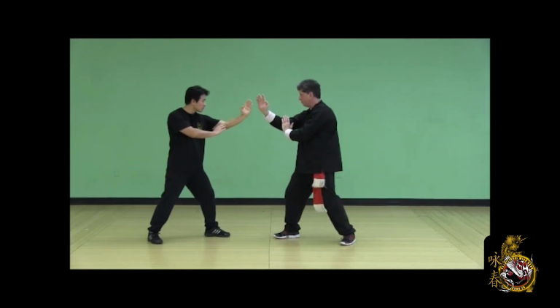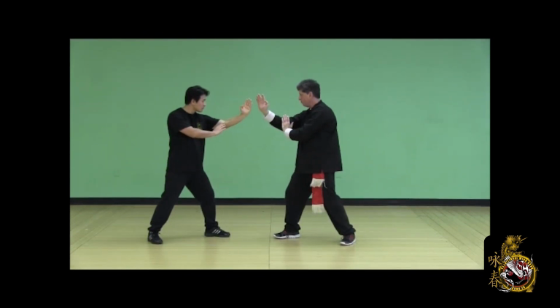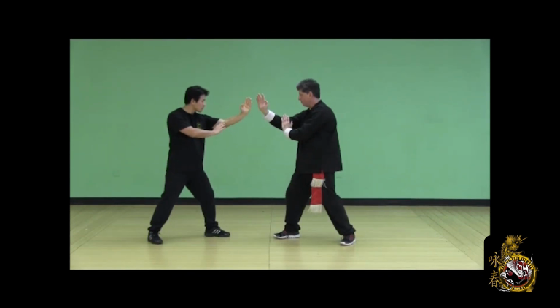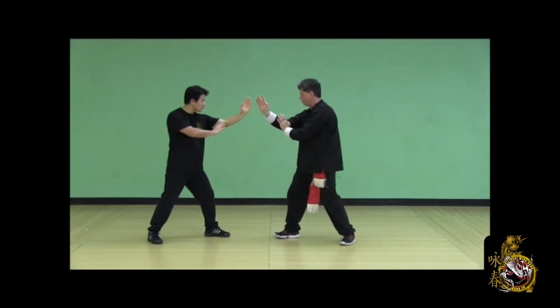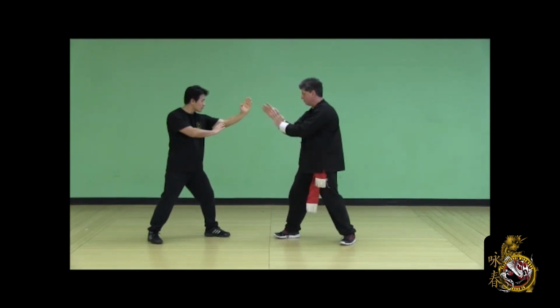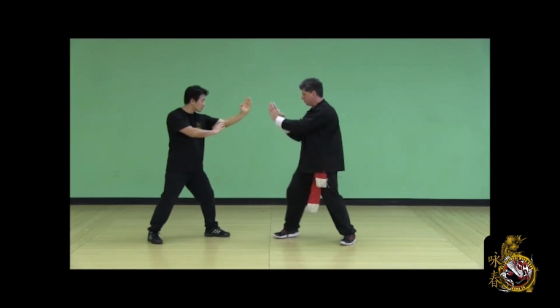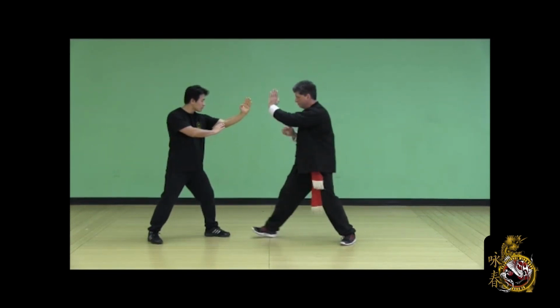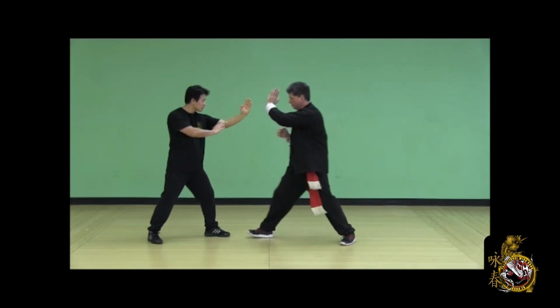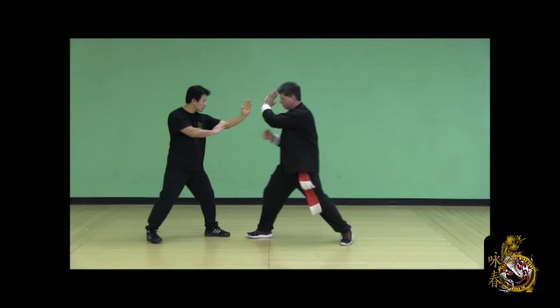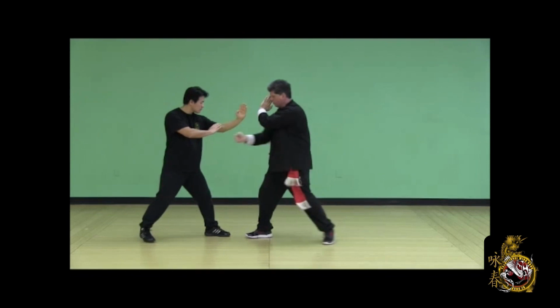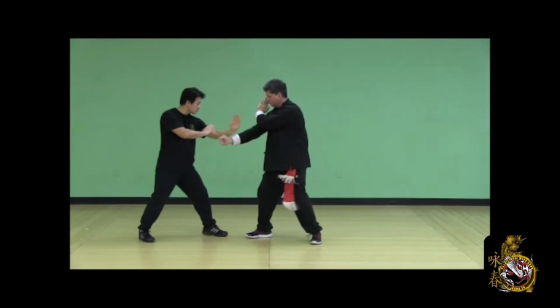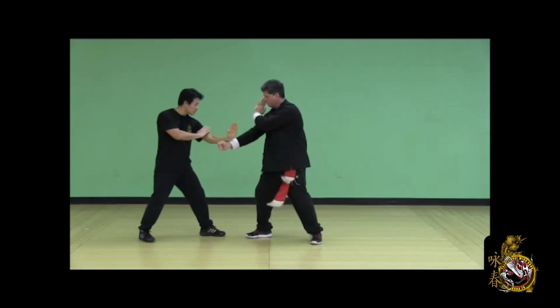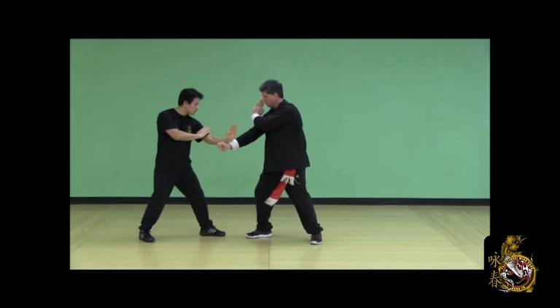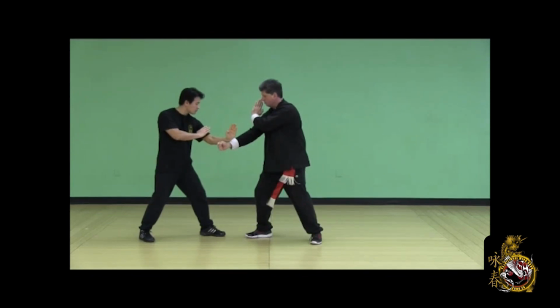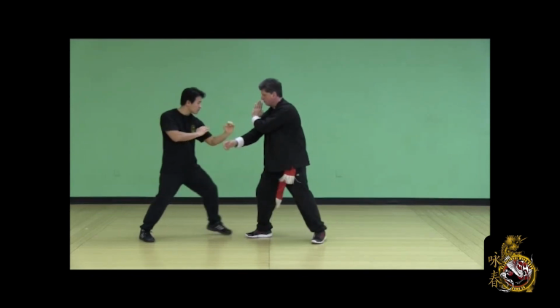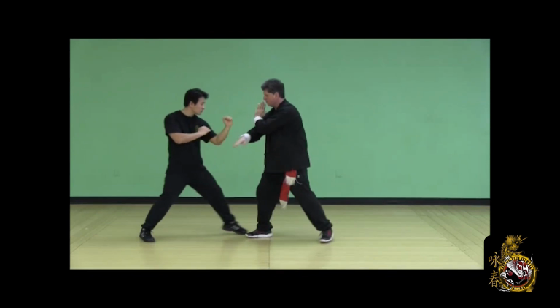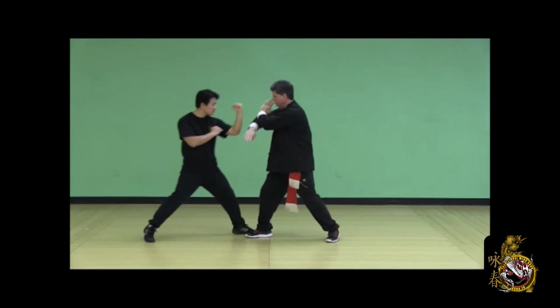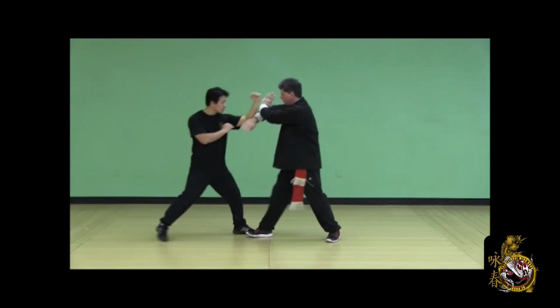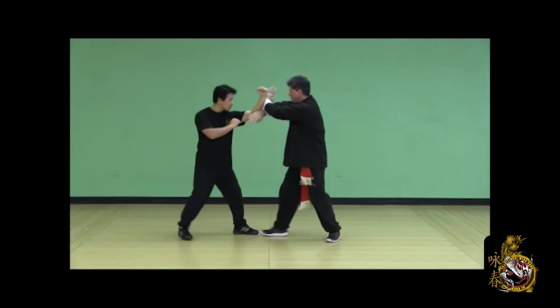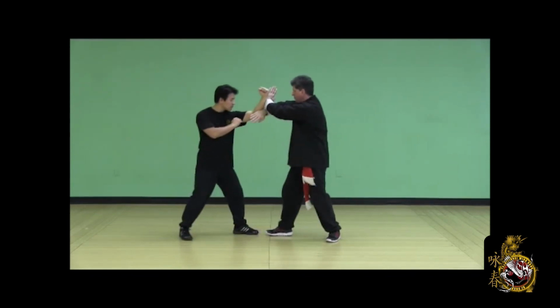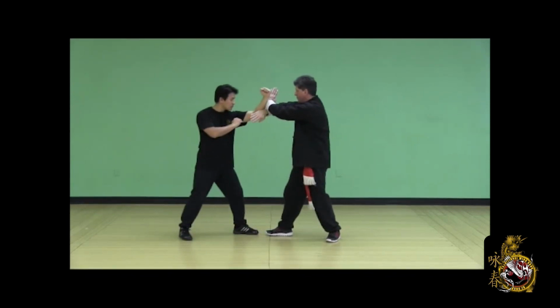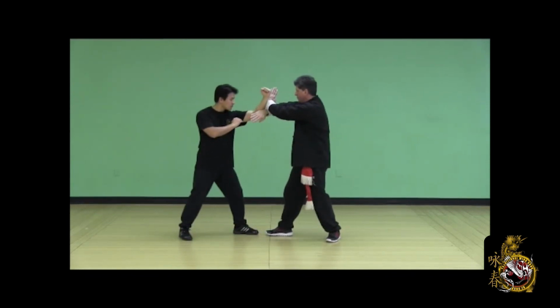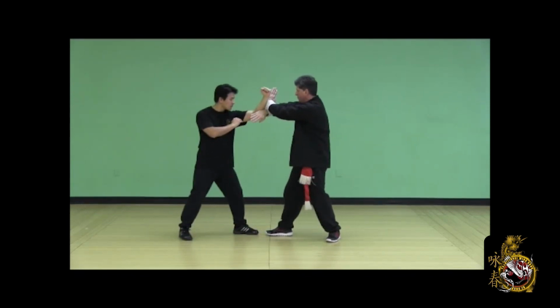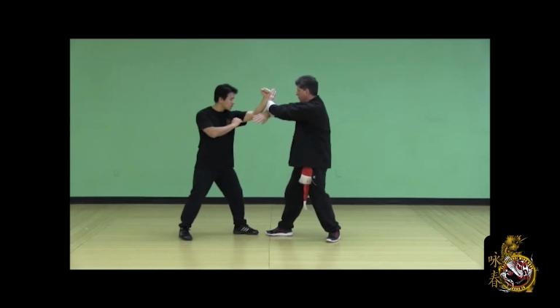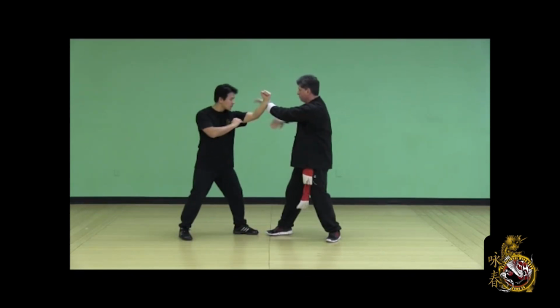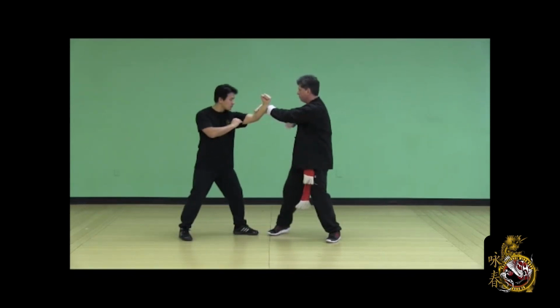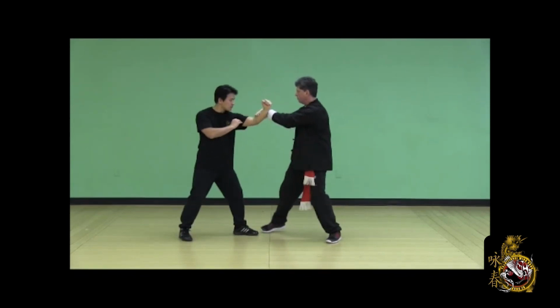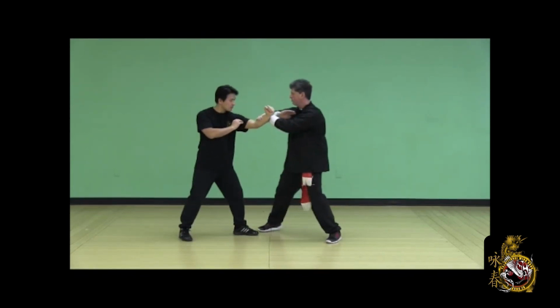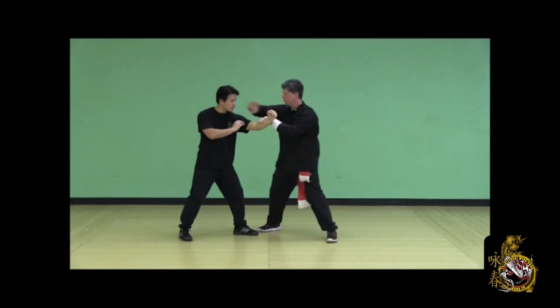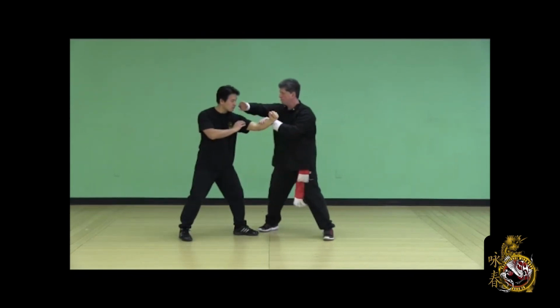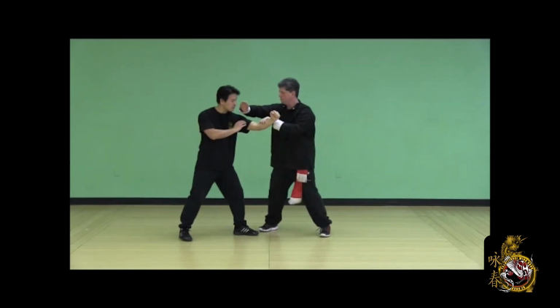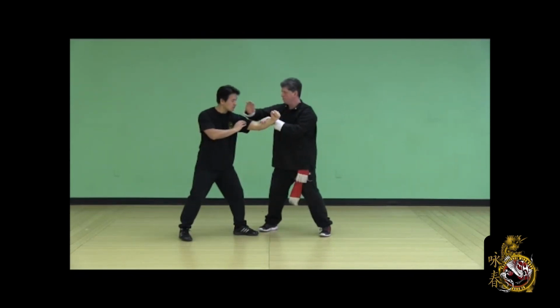Remember to get proficient on both sides of the drill, alternating who's attacking and who's defending.